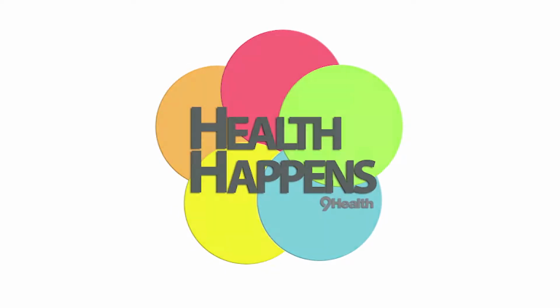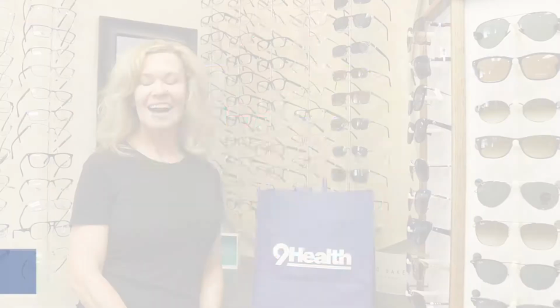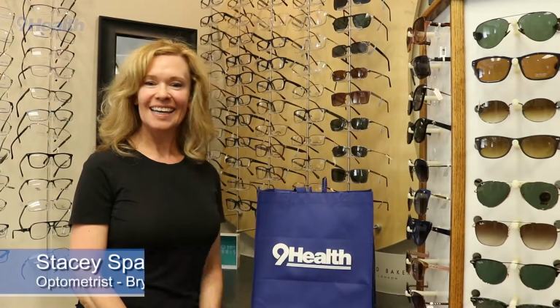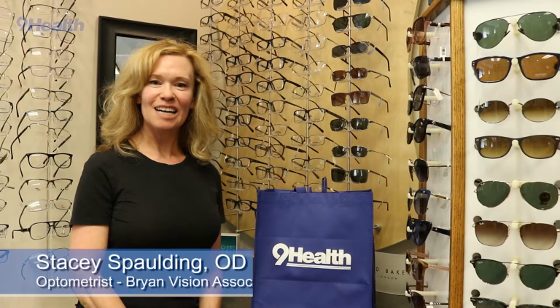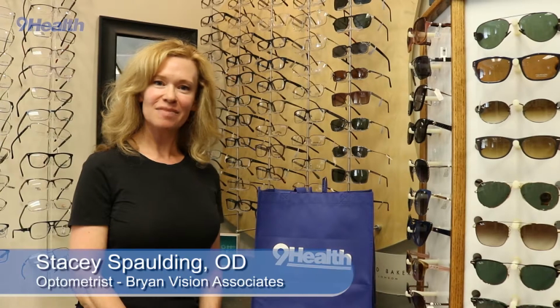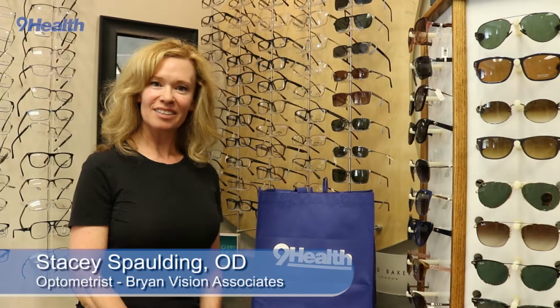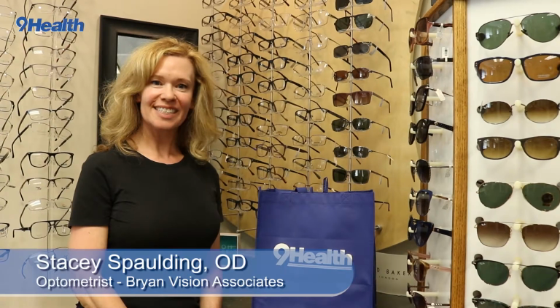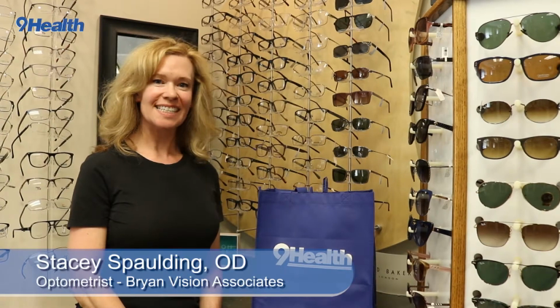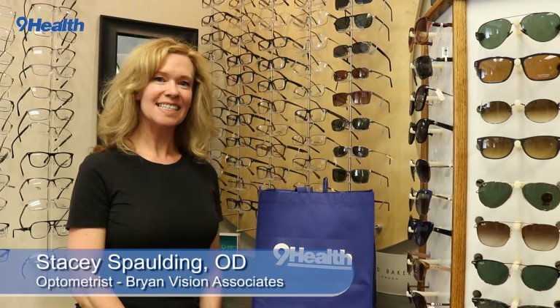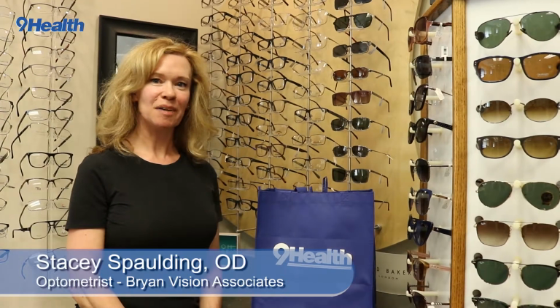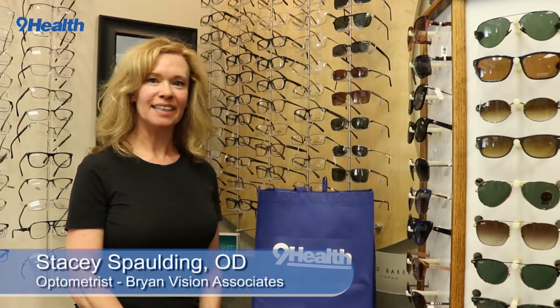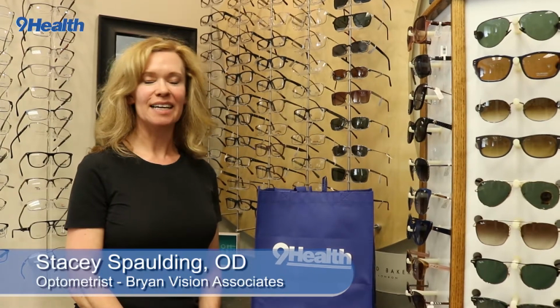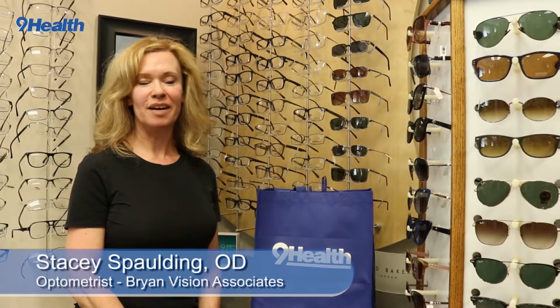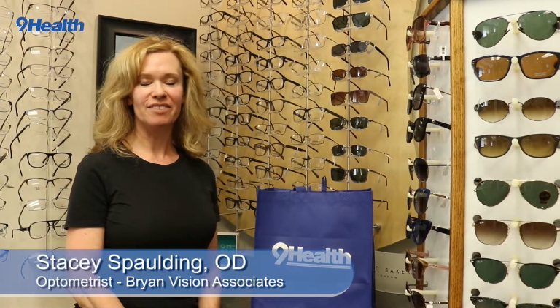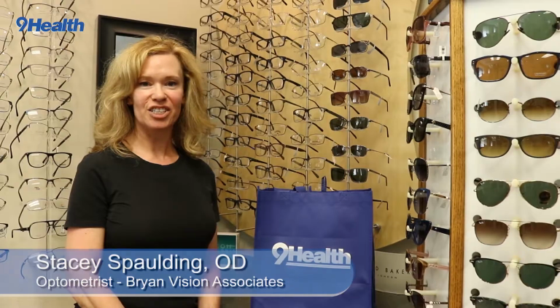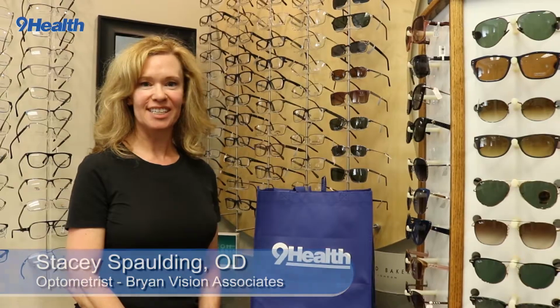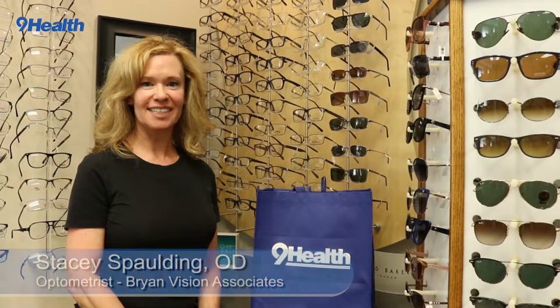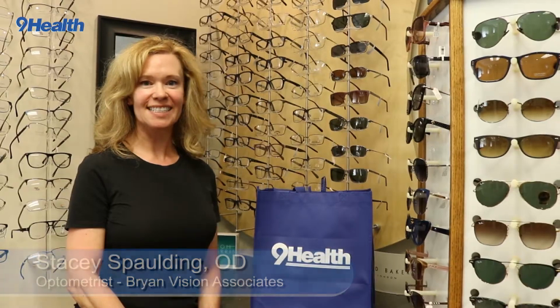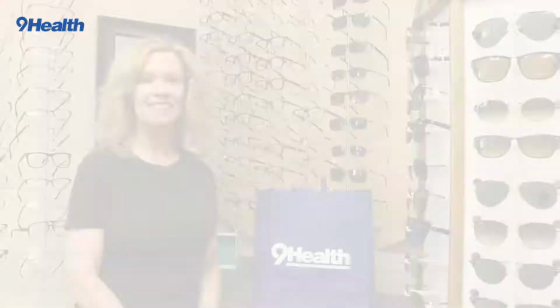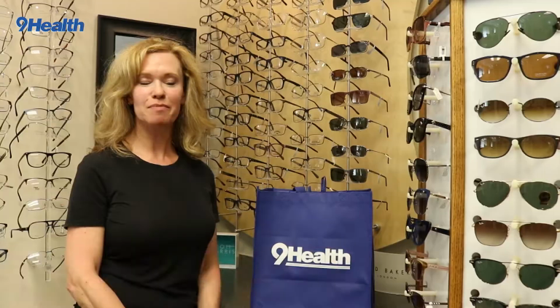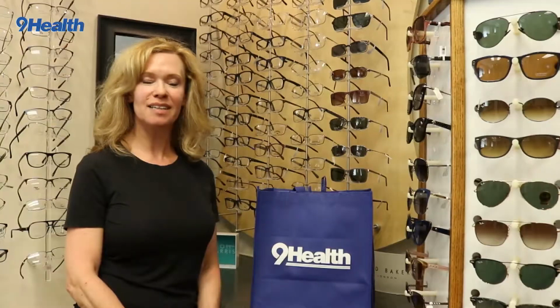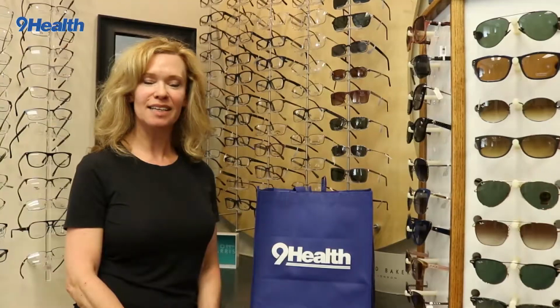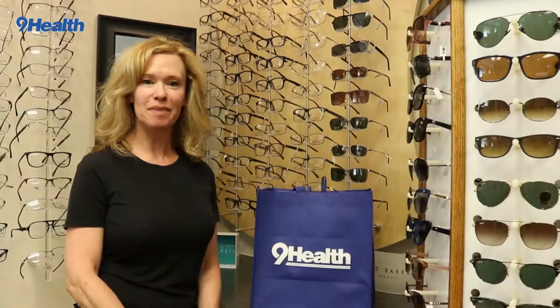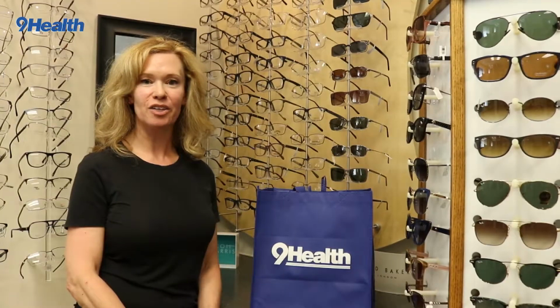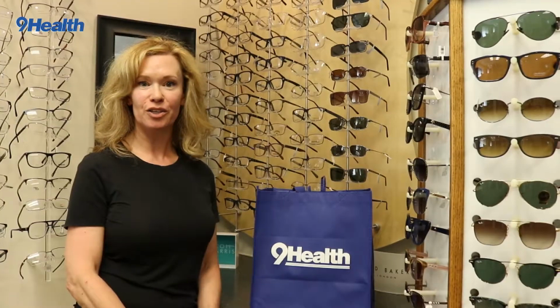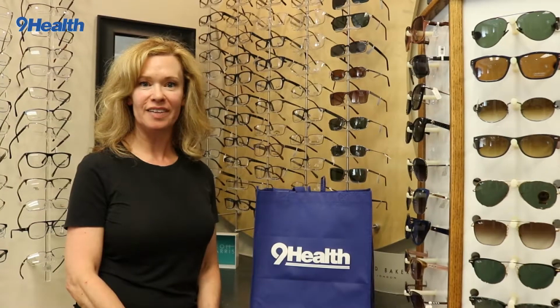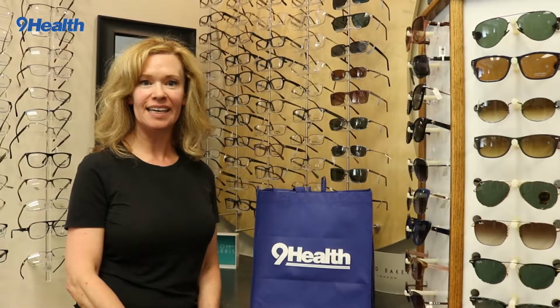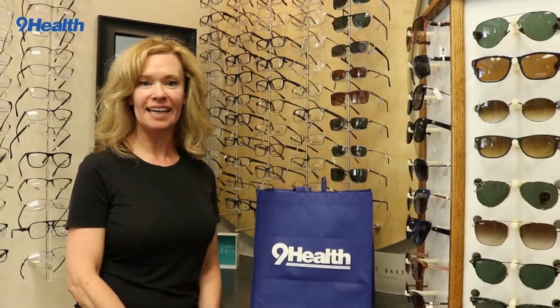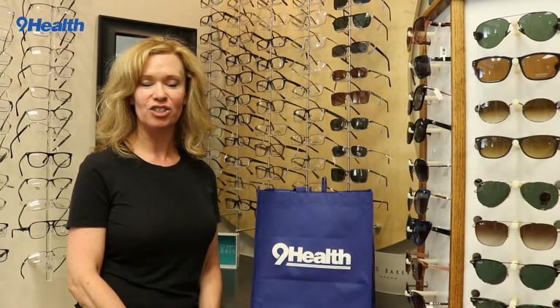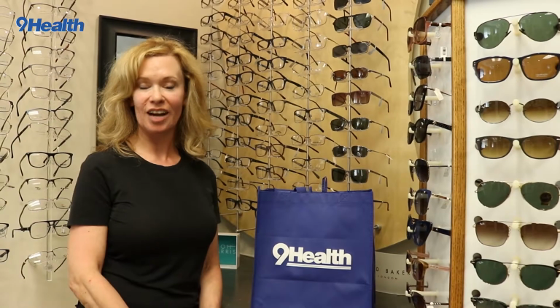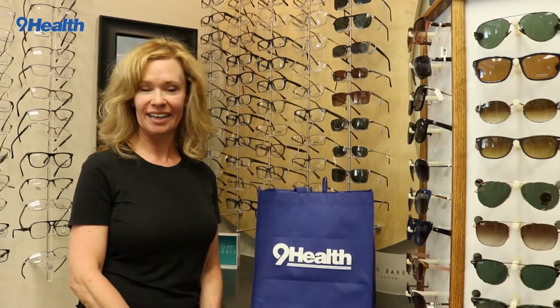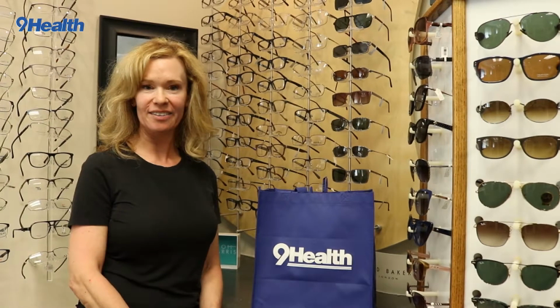Hi, I'm Dr. Stacey Spalding at Bryan Vision Associates. We've been talking about UV and your eye health.